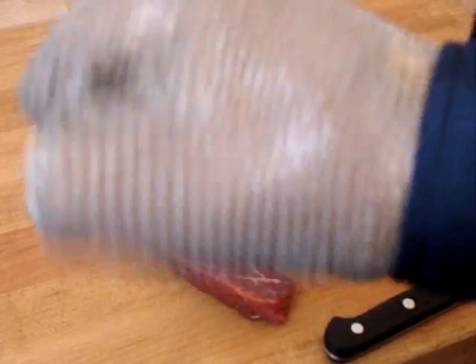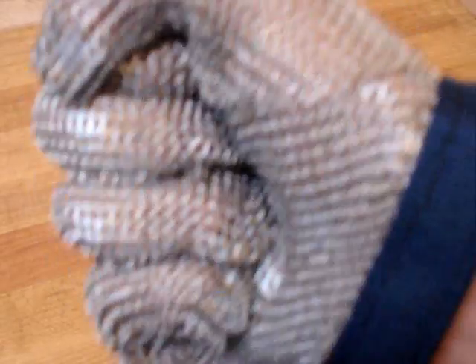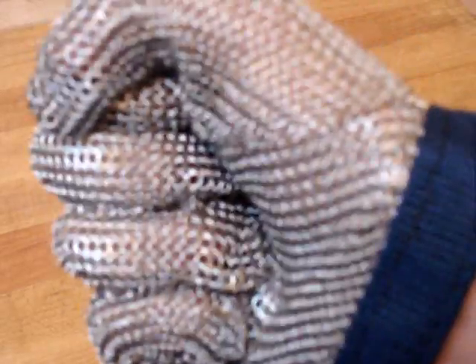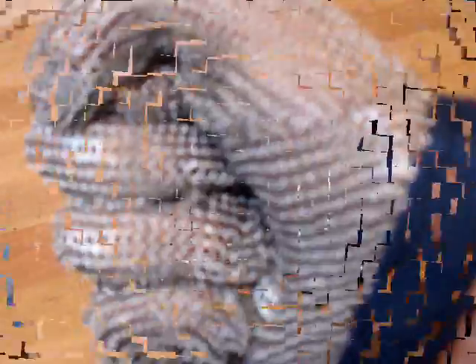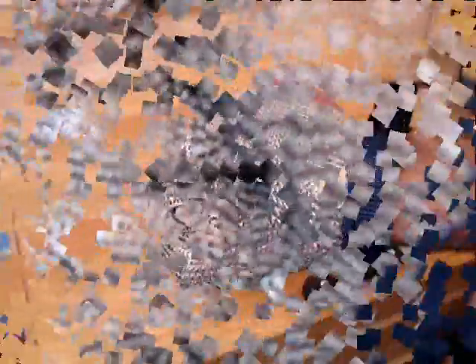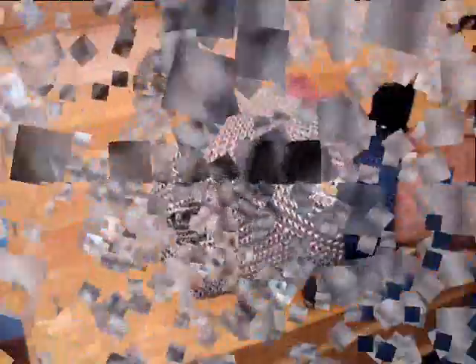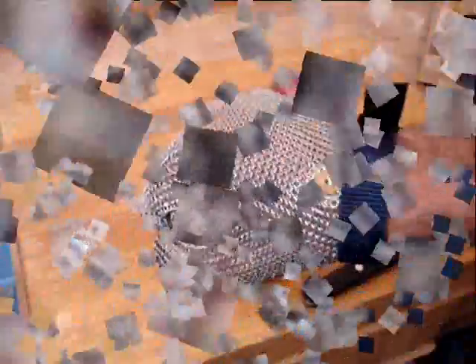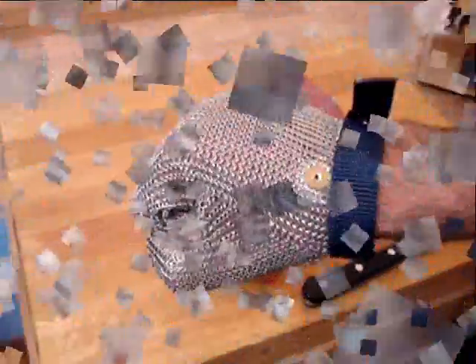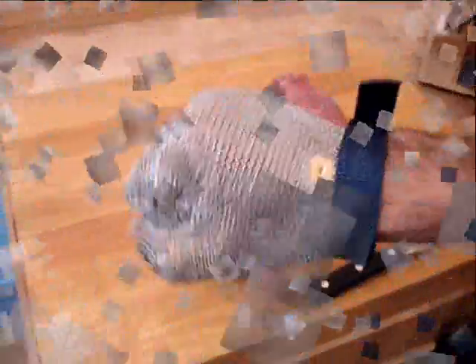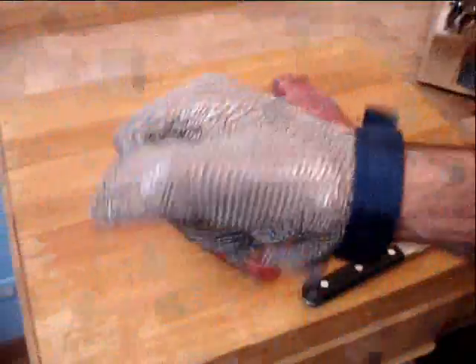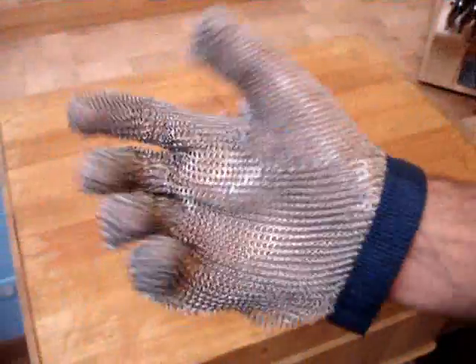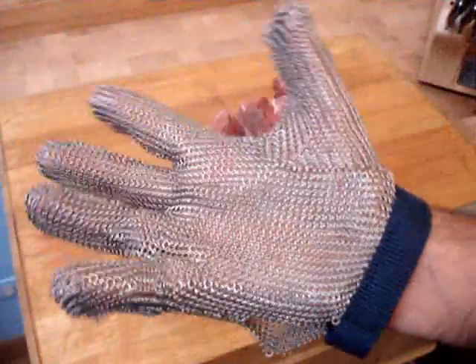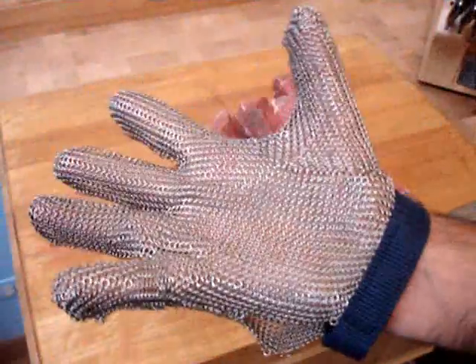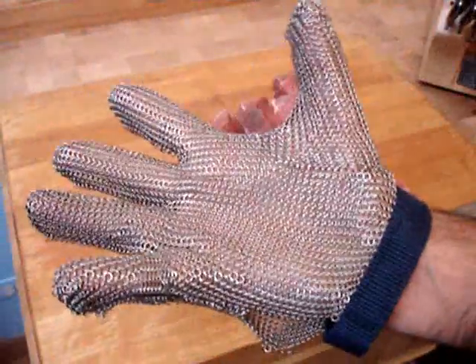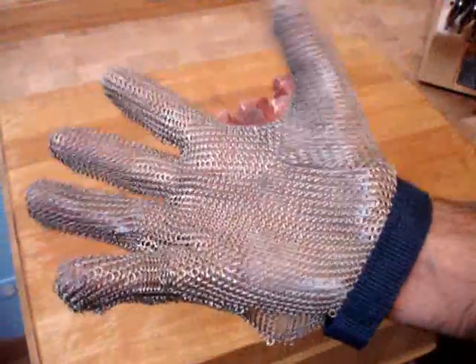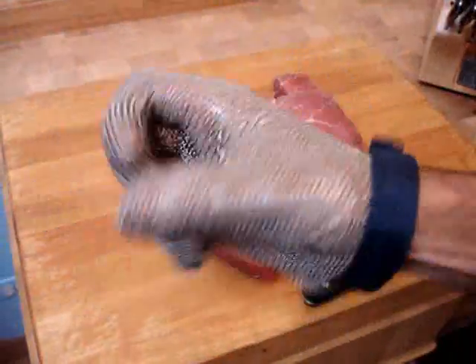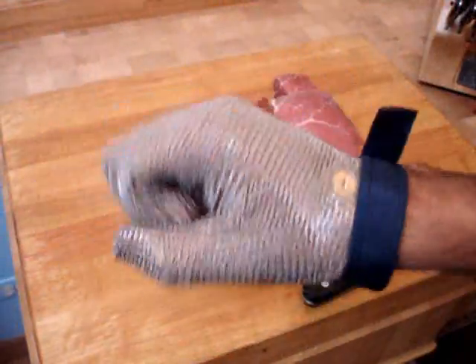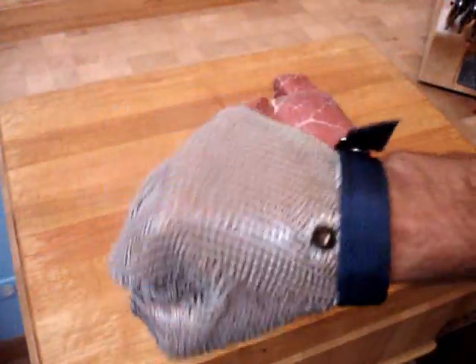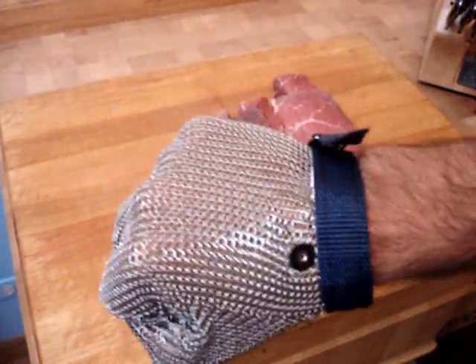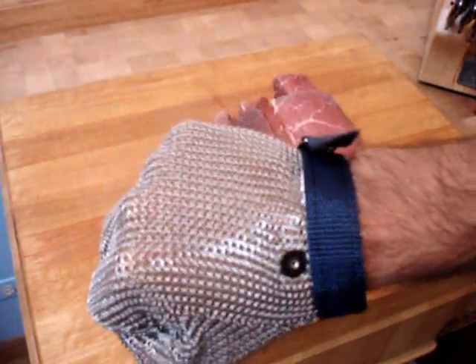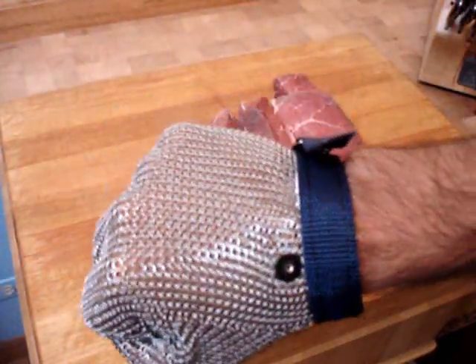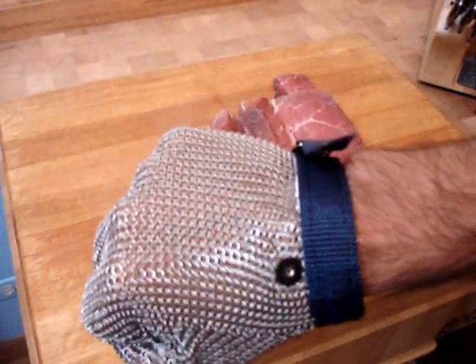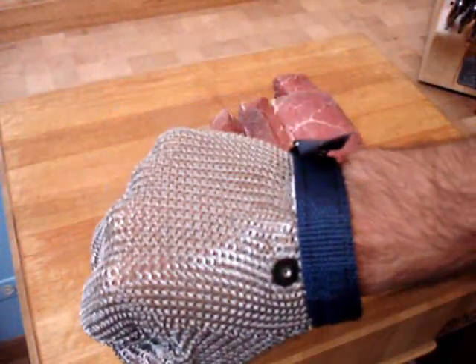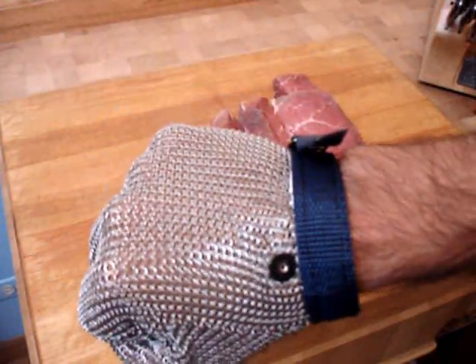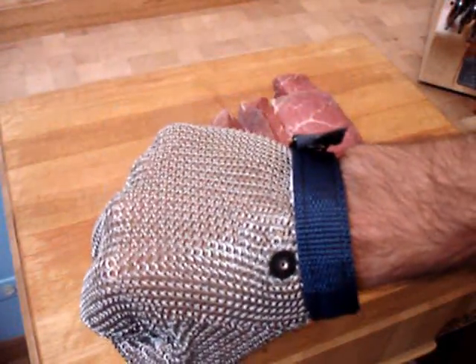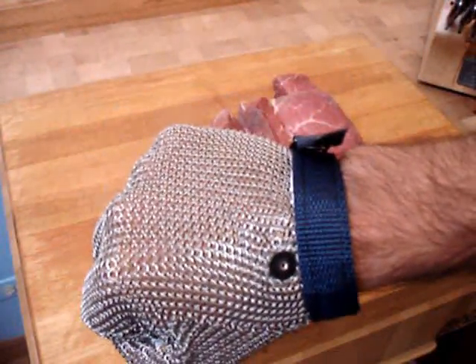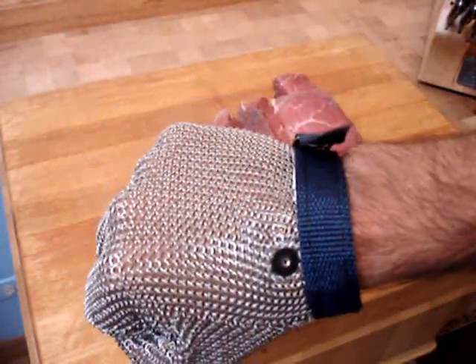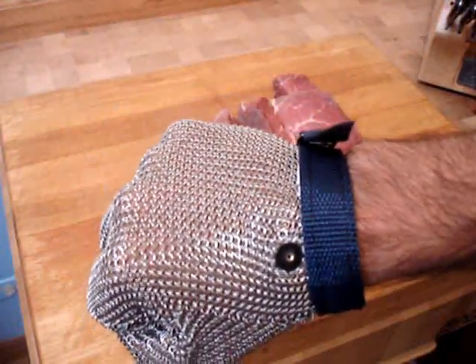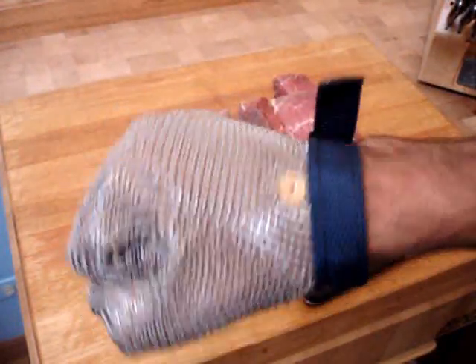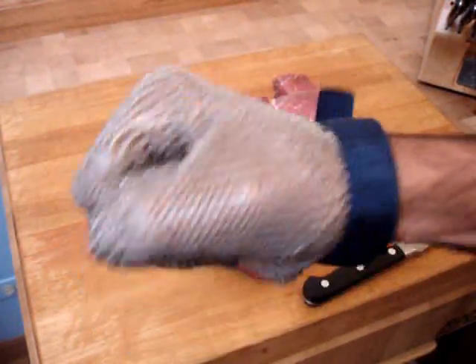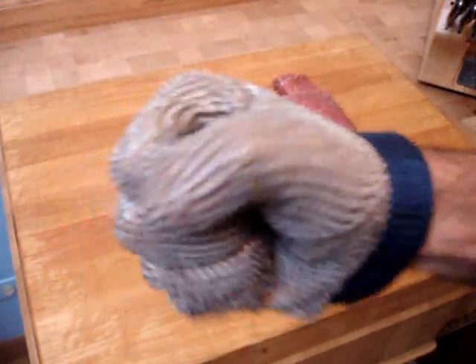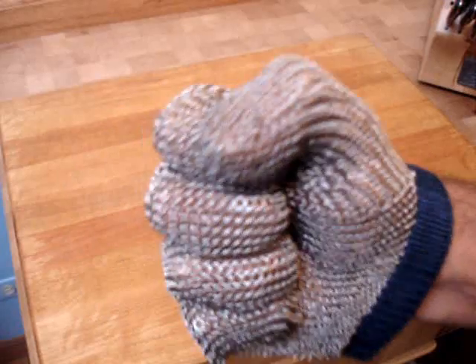Braided stainless steel cut-proof glove at chefdepot.com.